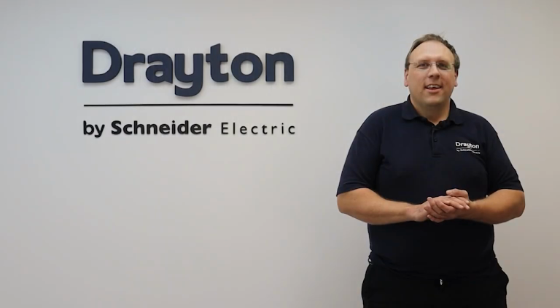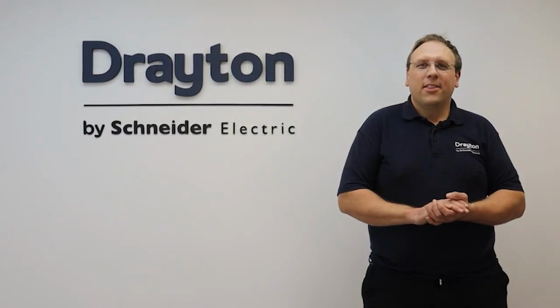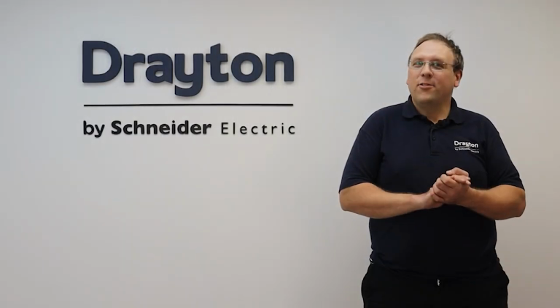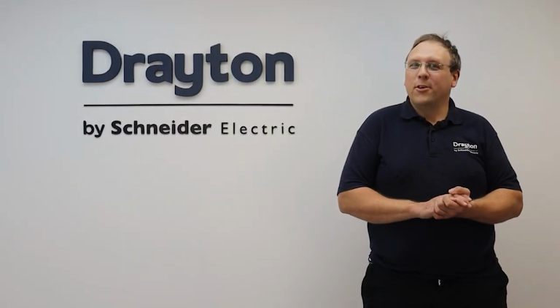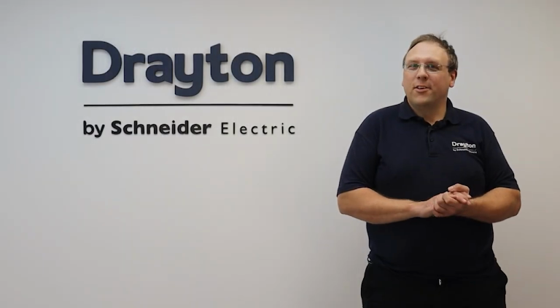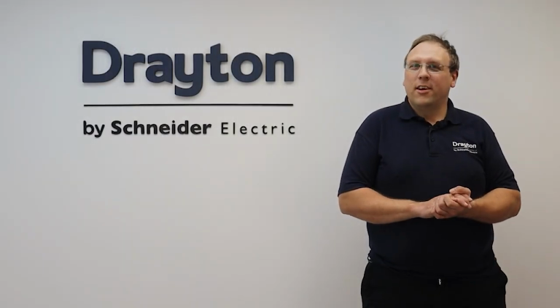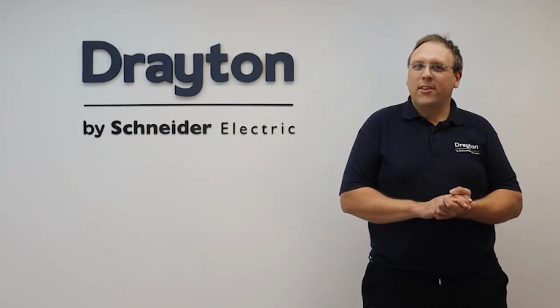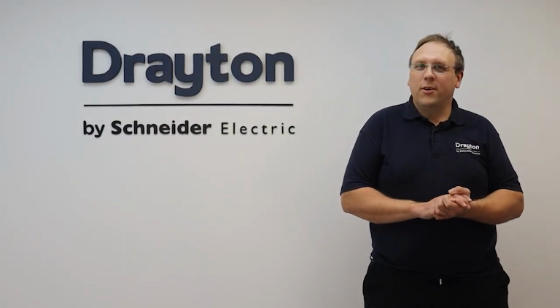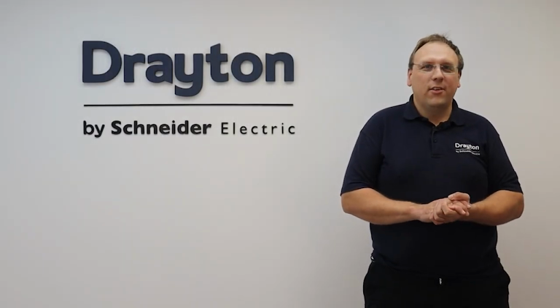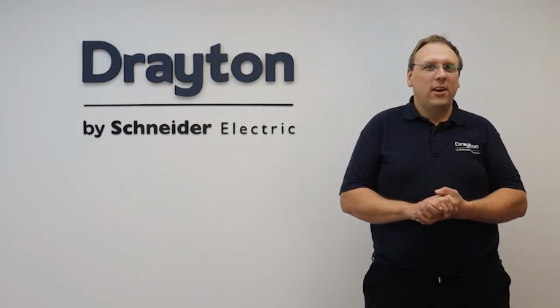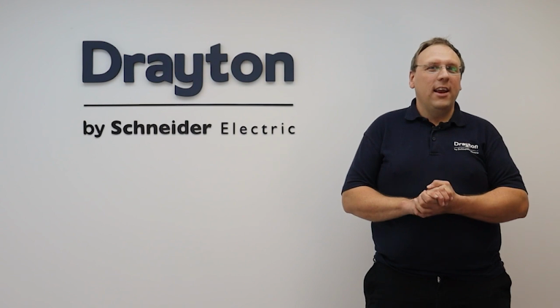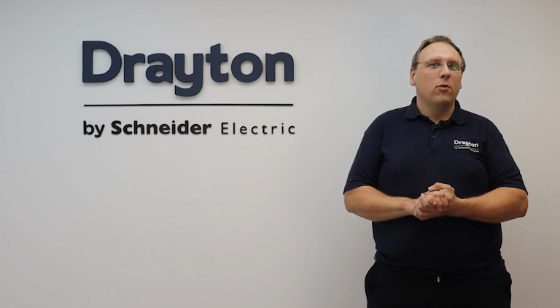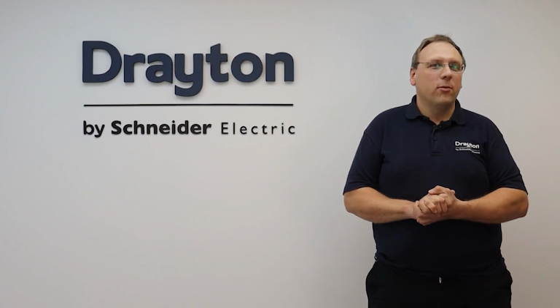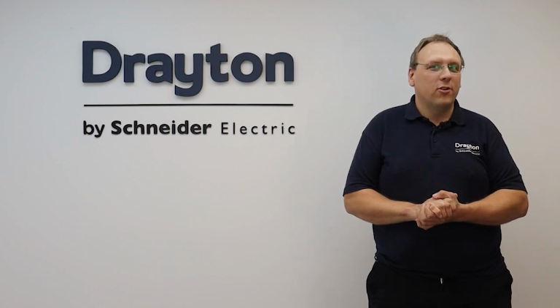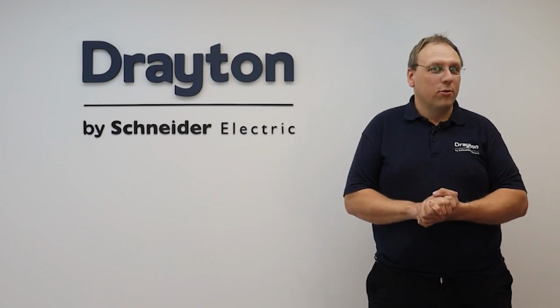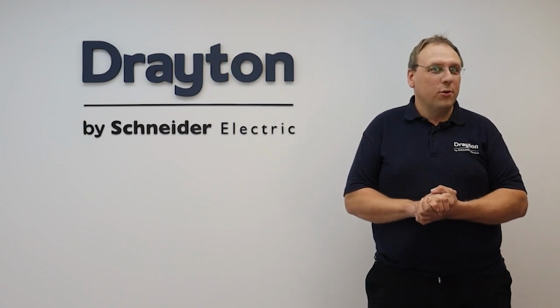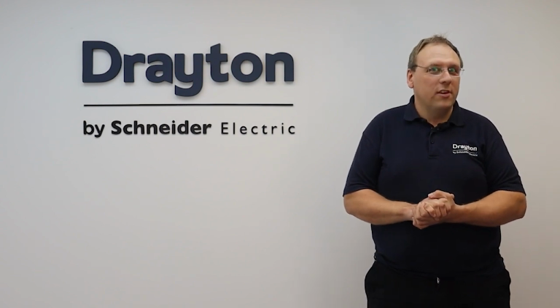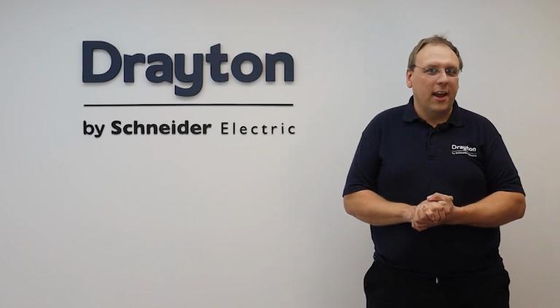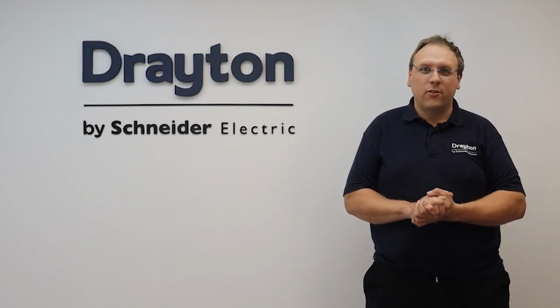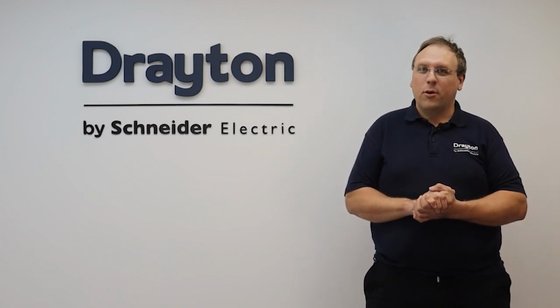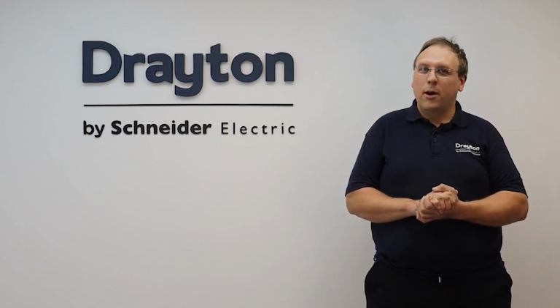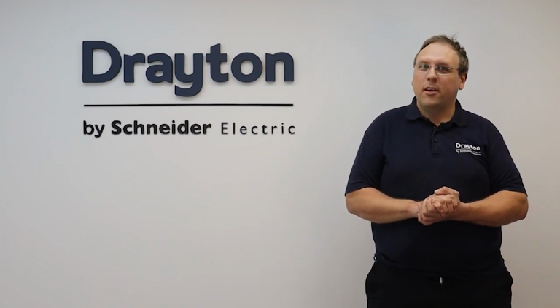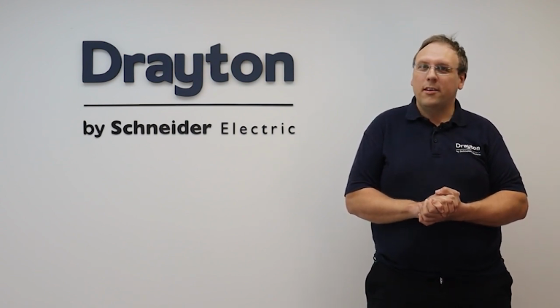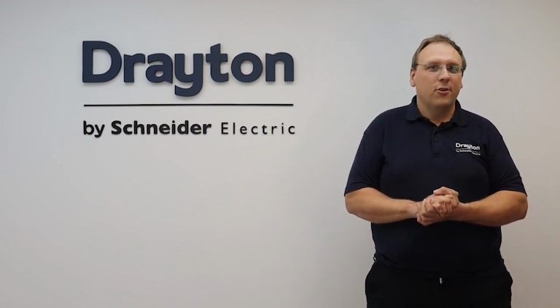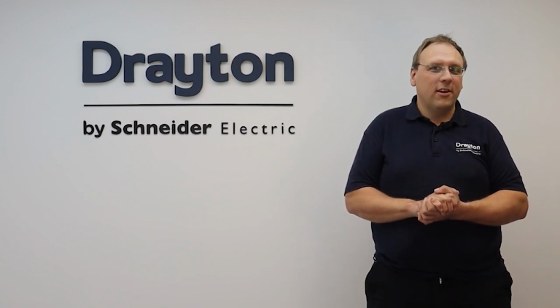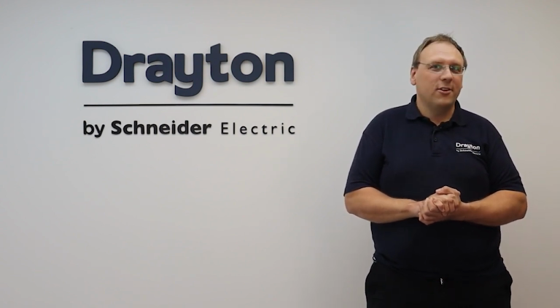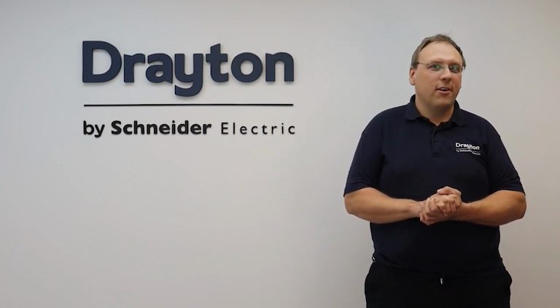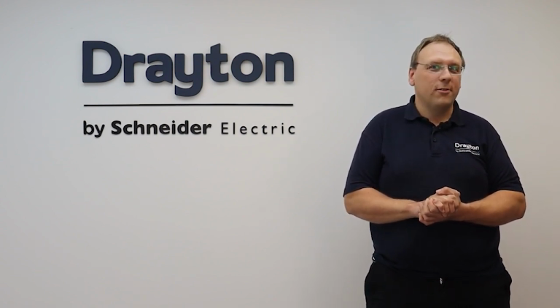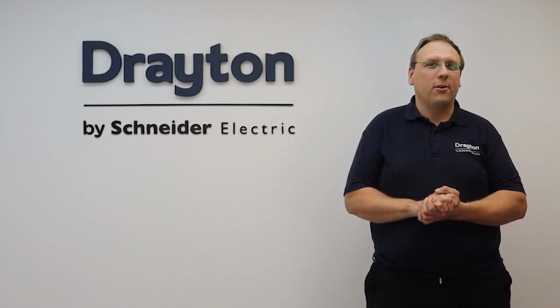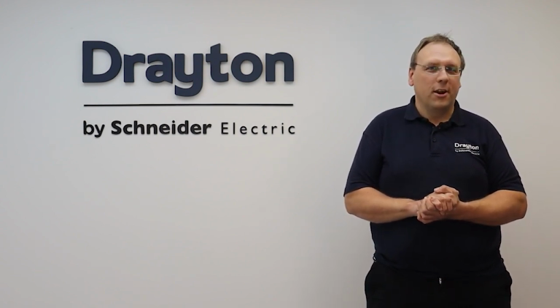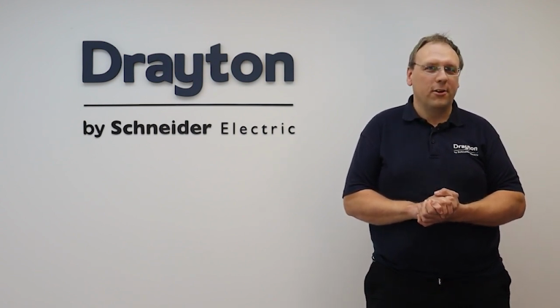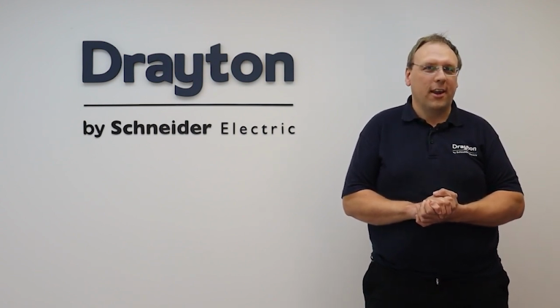Thanks for watching this training video. If you need any more information or resources, head over to our website at draytoncontrols.co.uk.